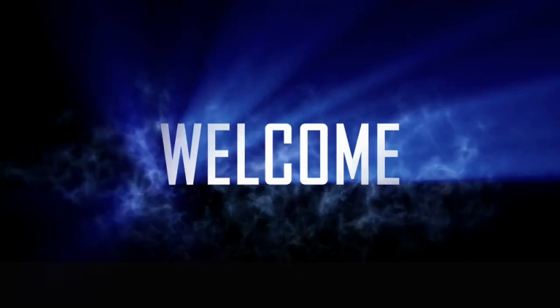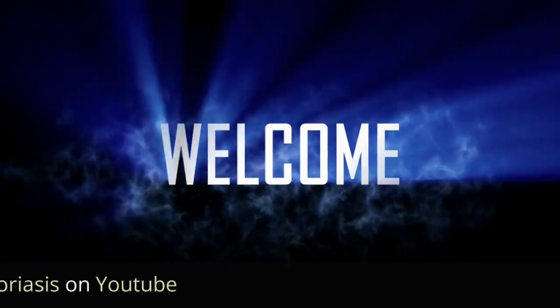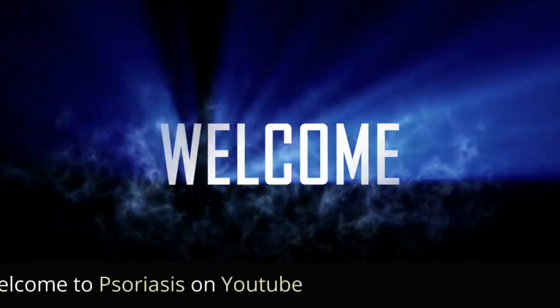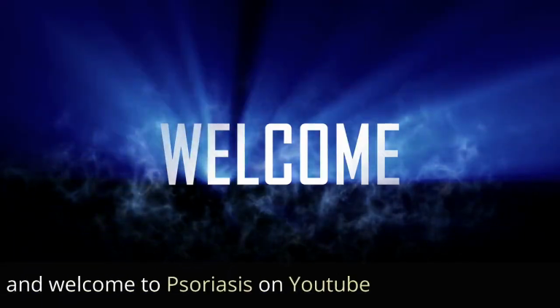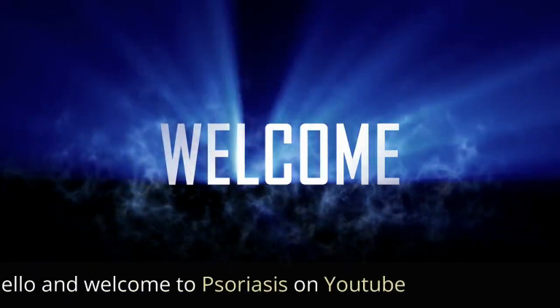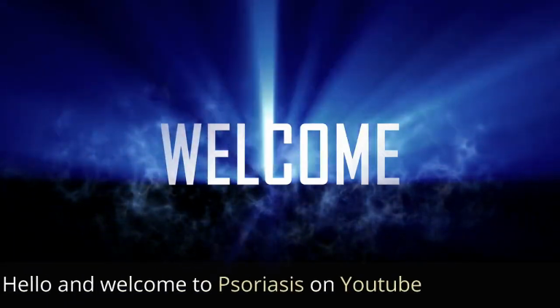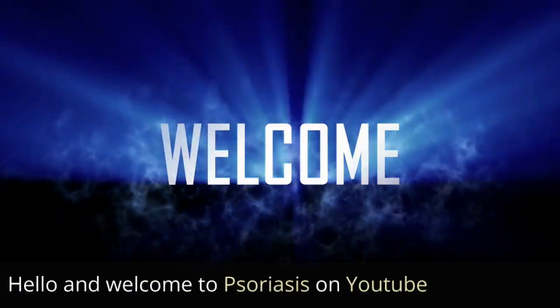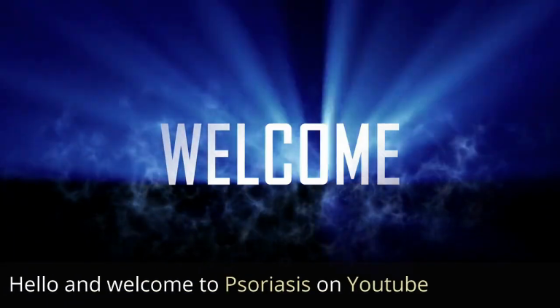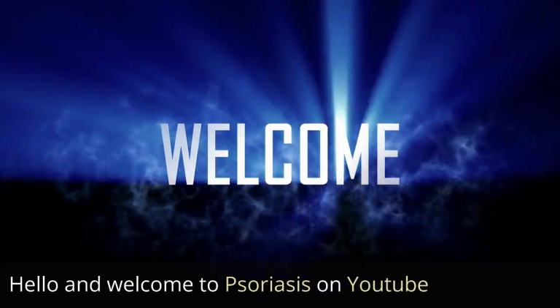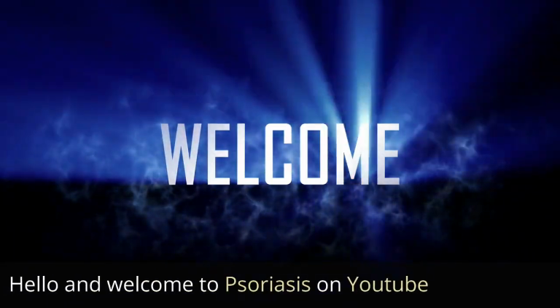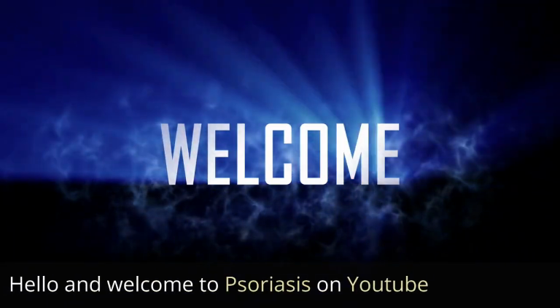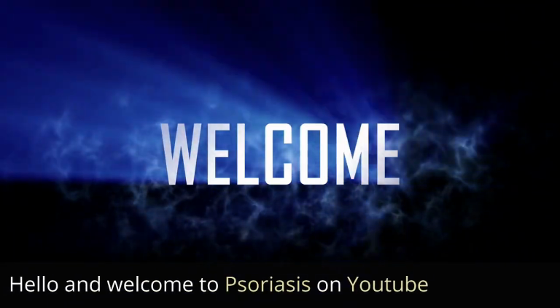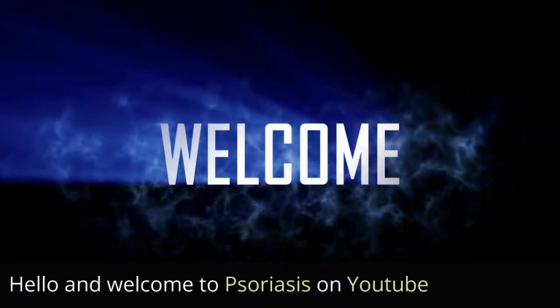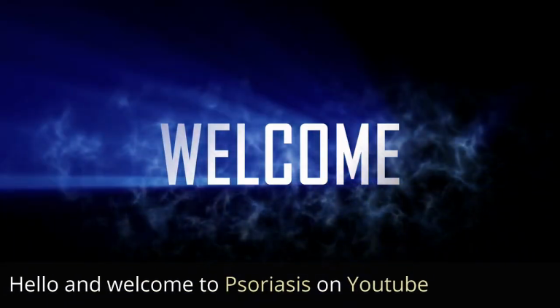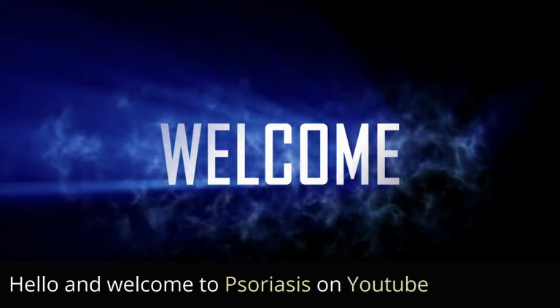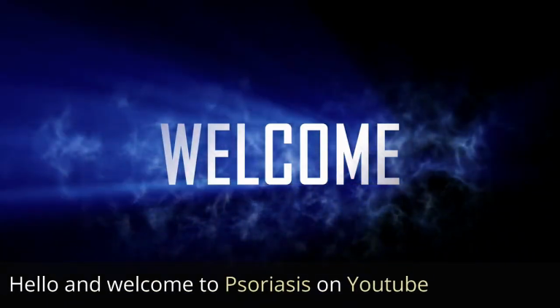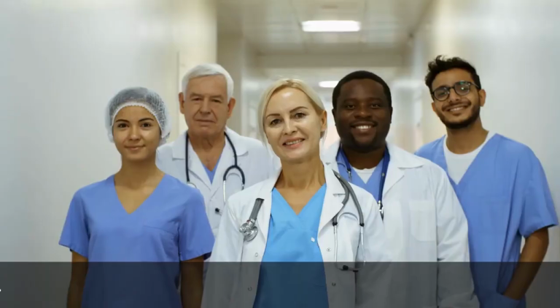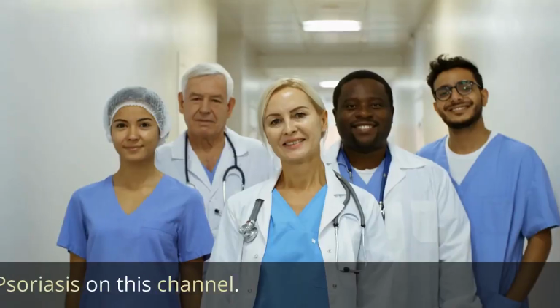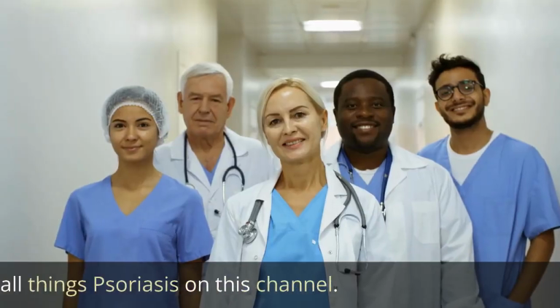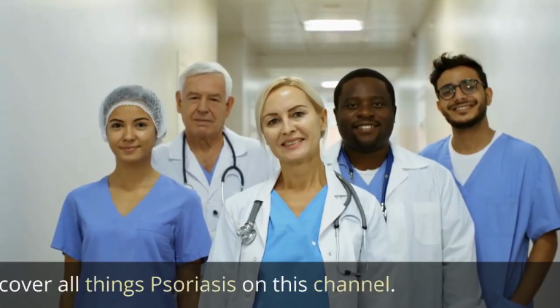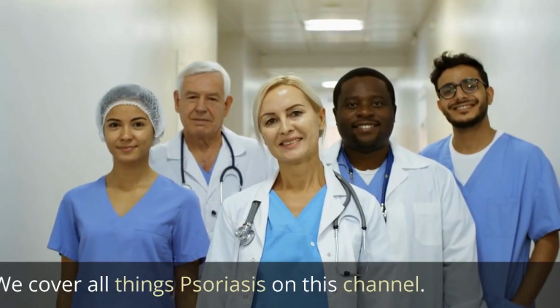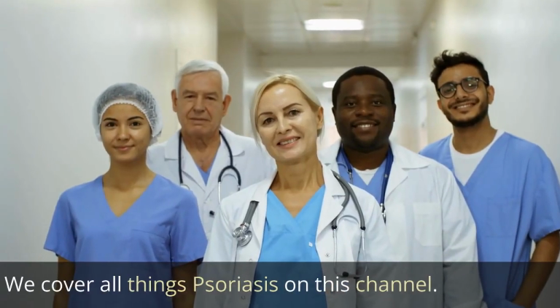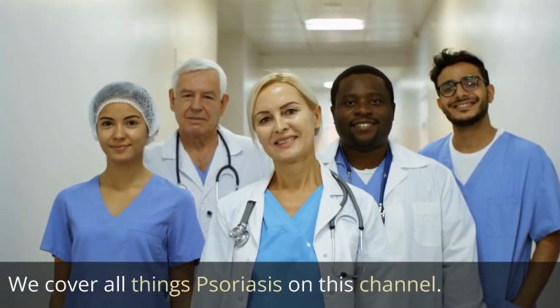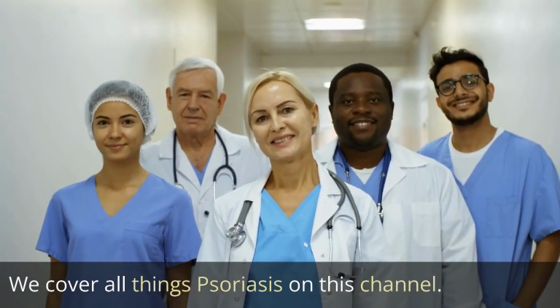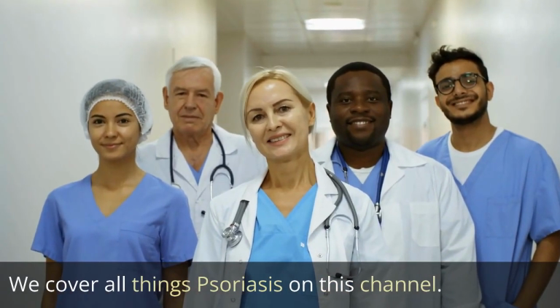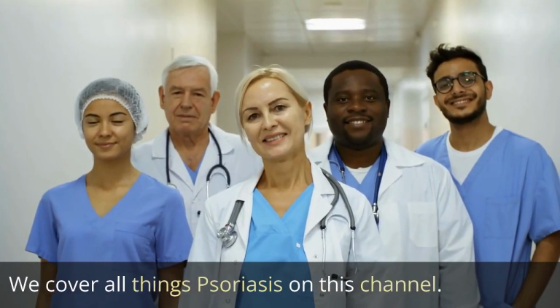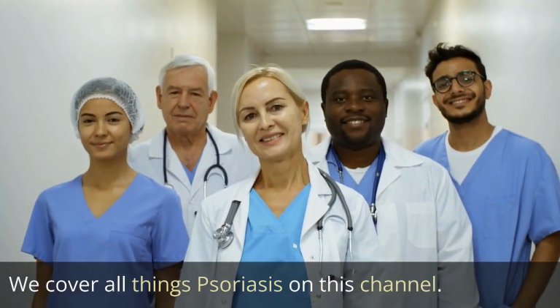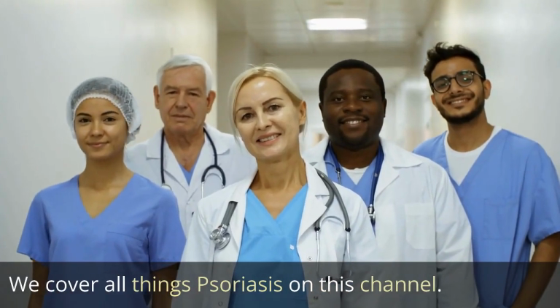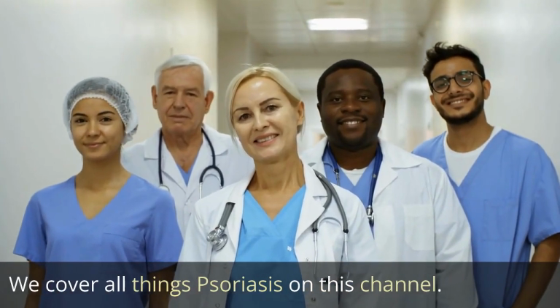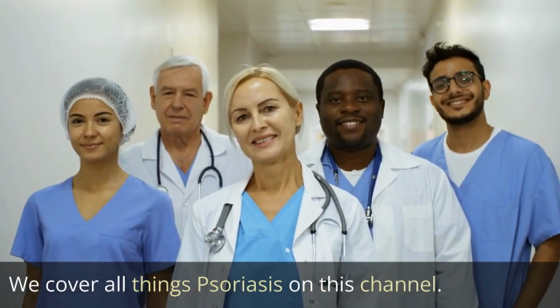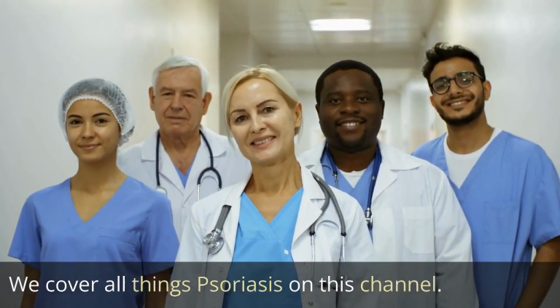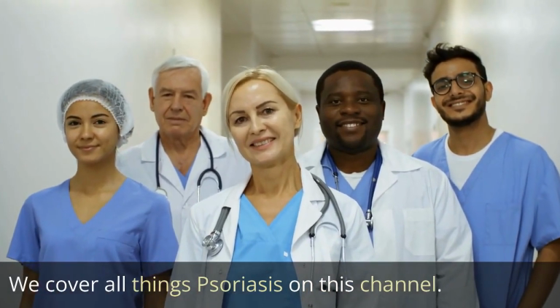Hello and welcome to Psoriasis on YouTube. We cover all things psoriasis on this channel.